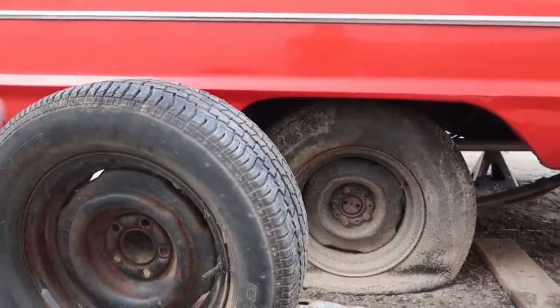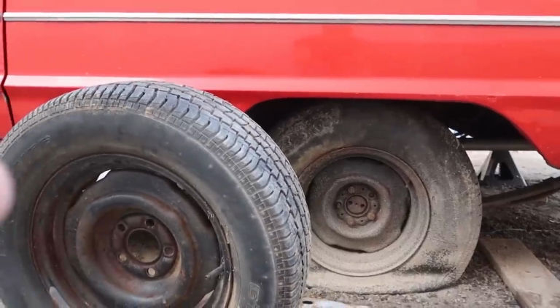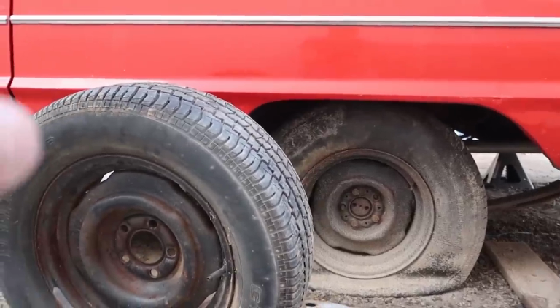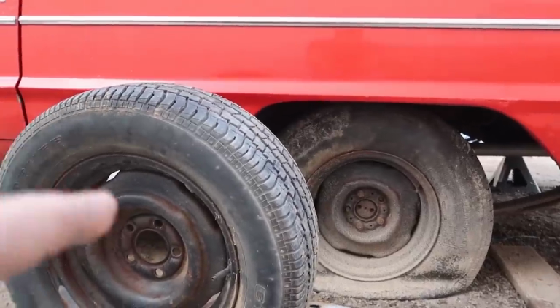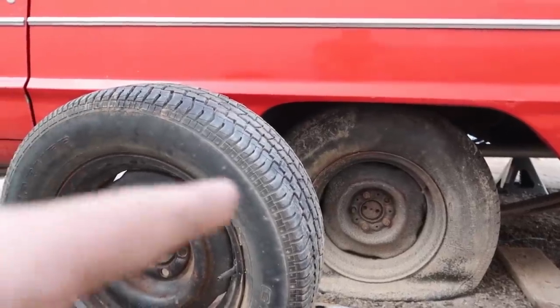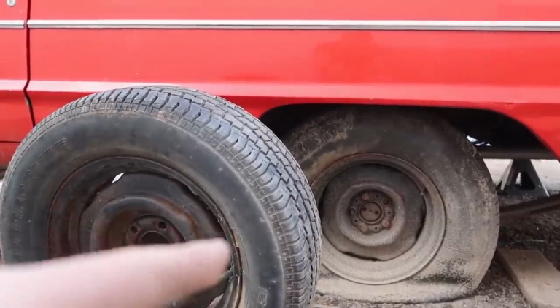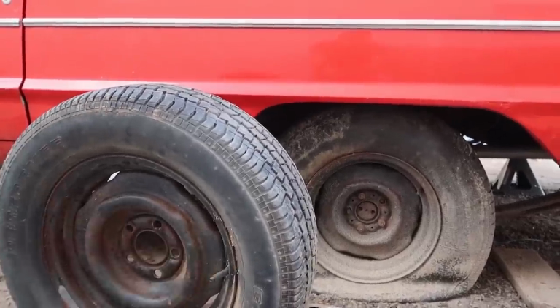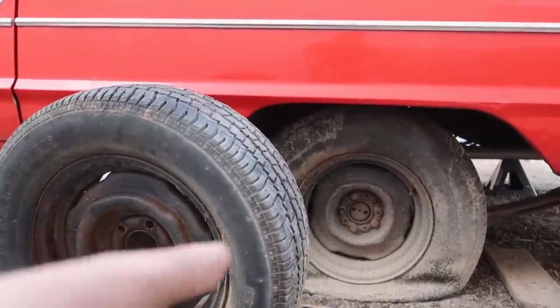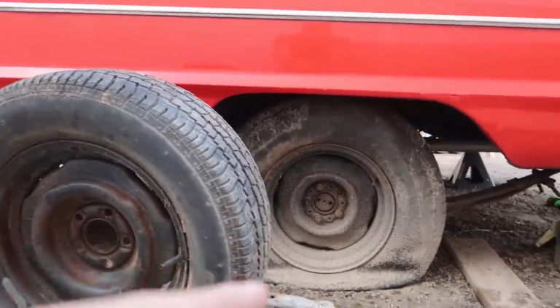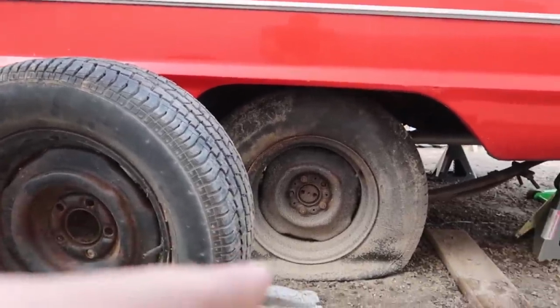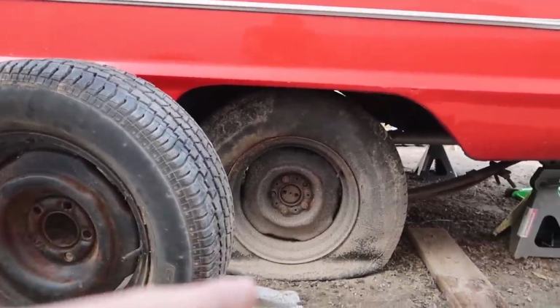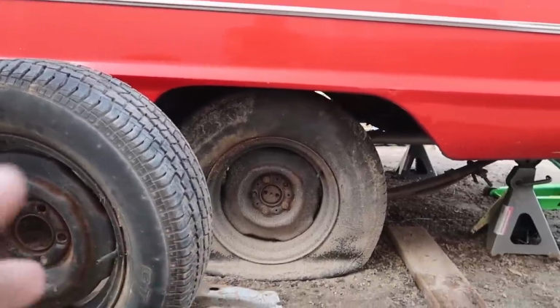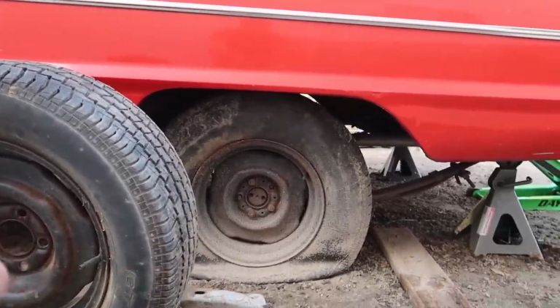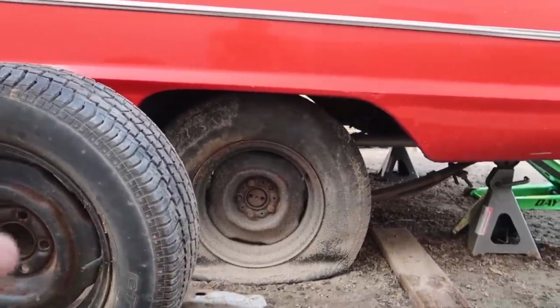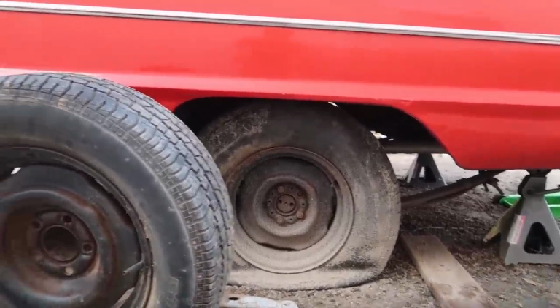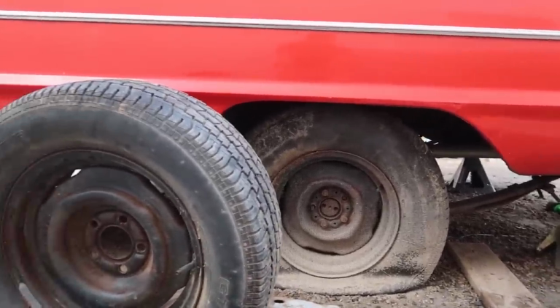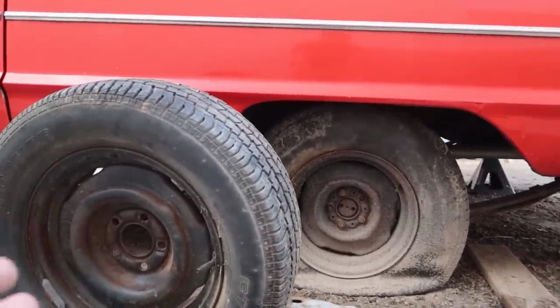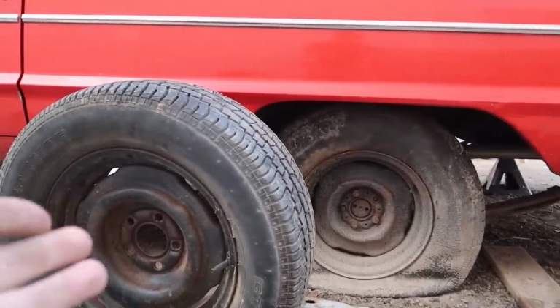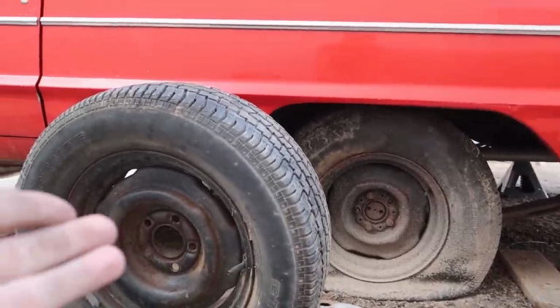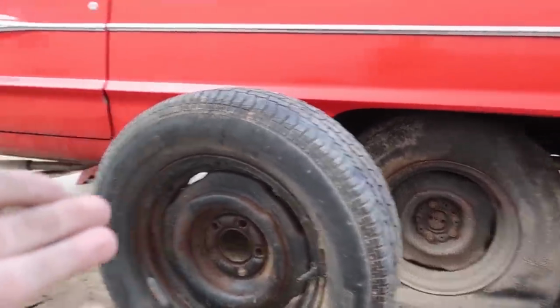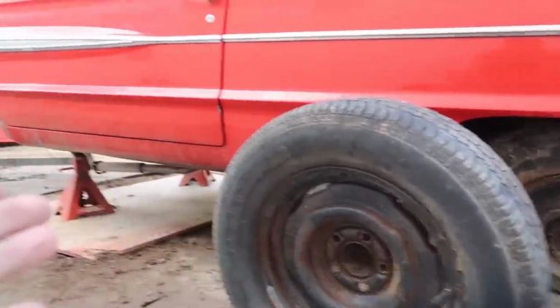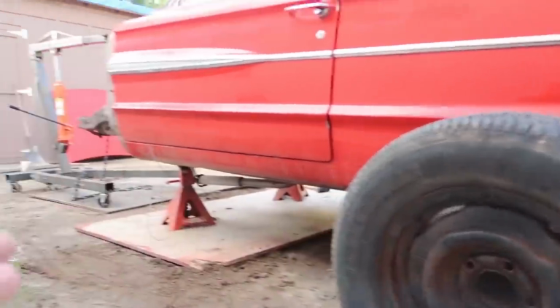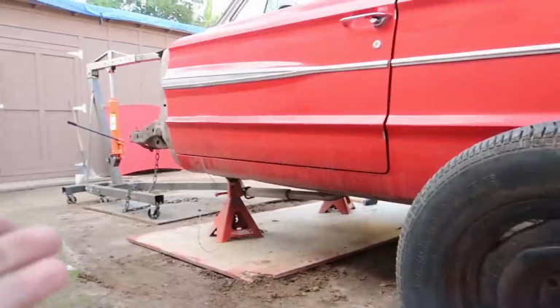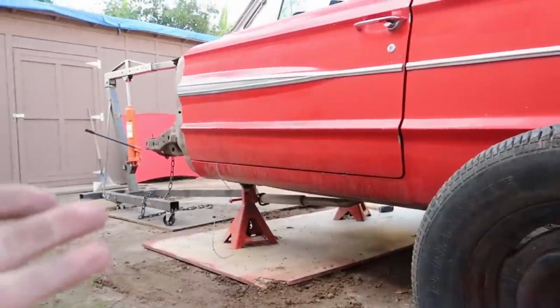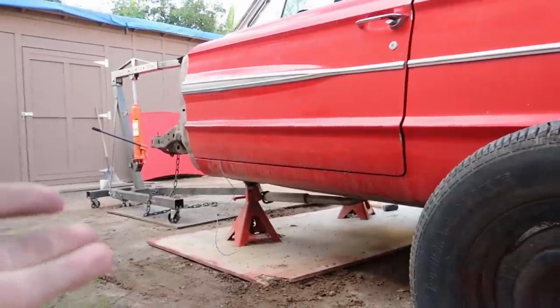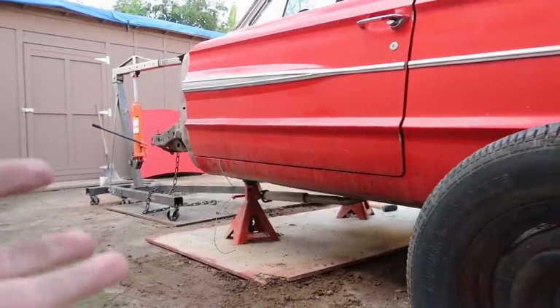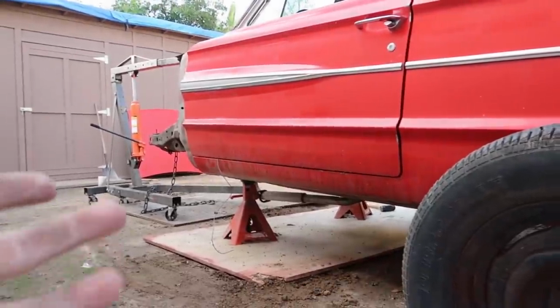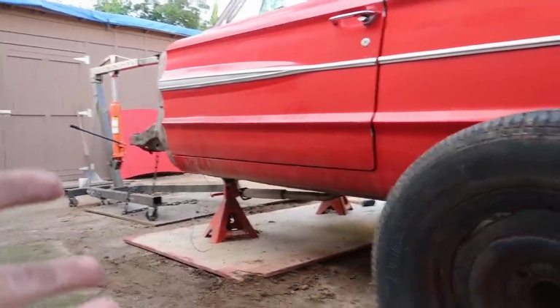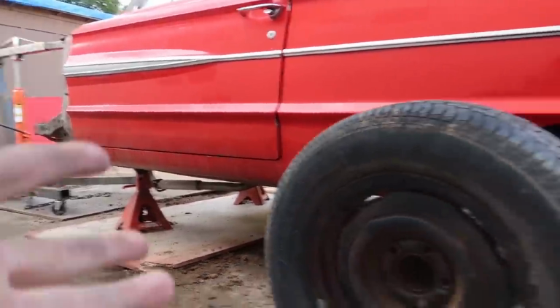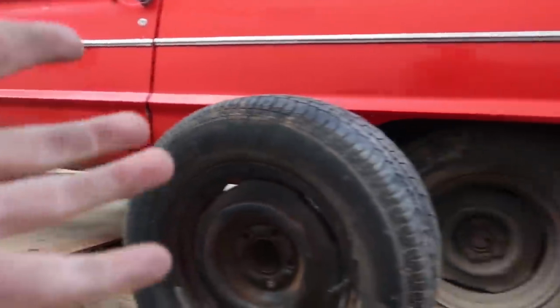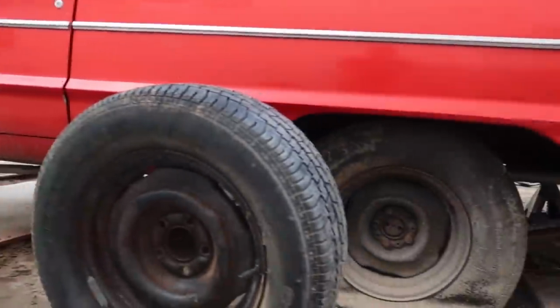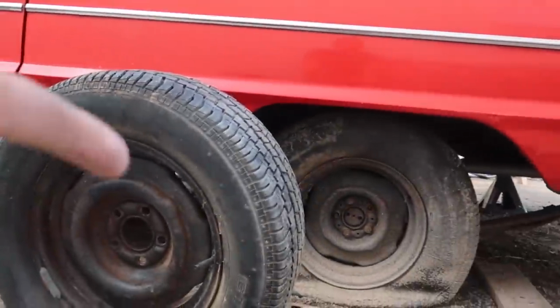Either way, I'm gonna swap this tire so it's not sitting in the dirt — it has air in it. There's no way to put a front wheel on, so I might as well put it on the back.